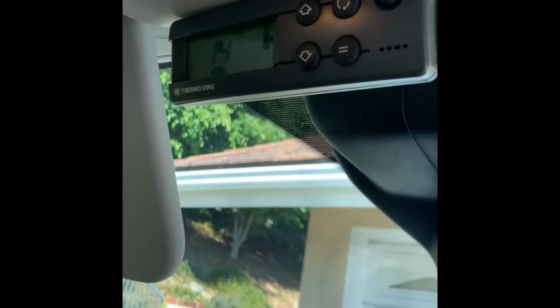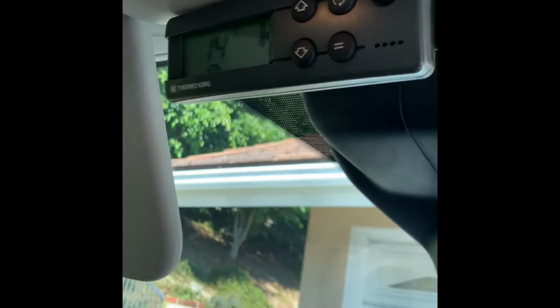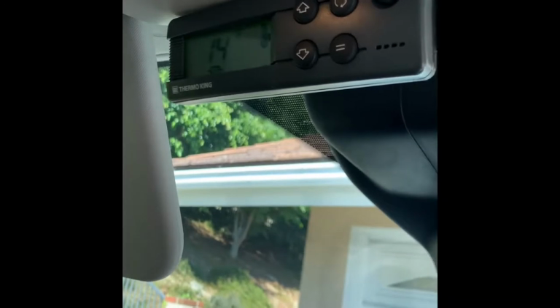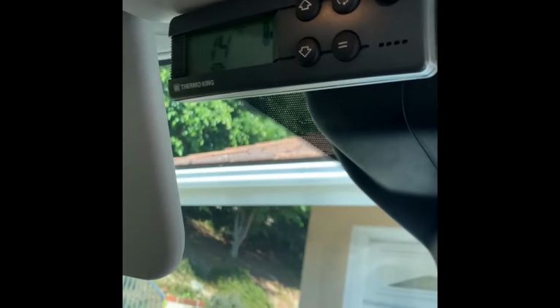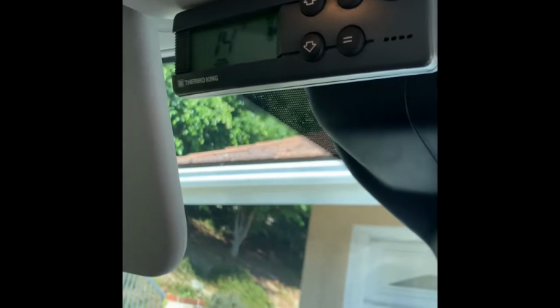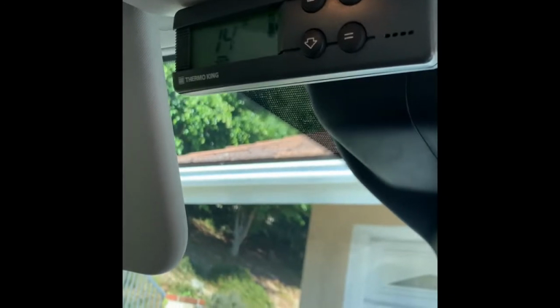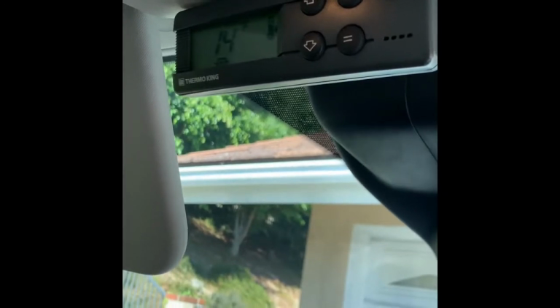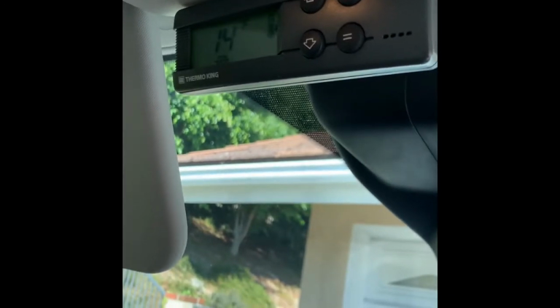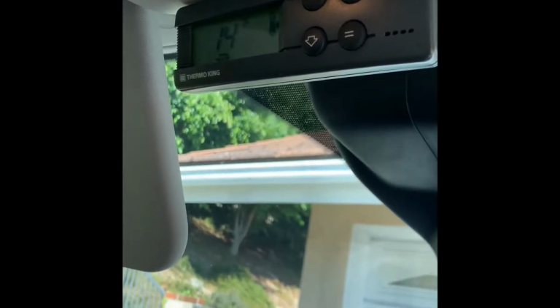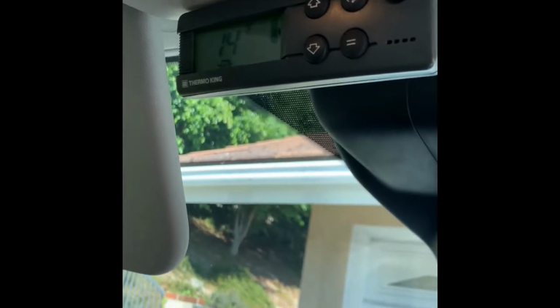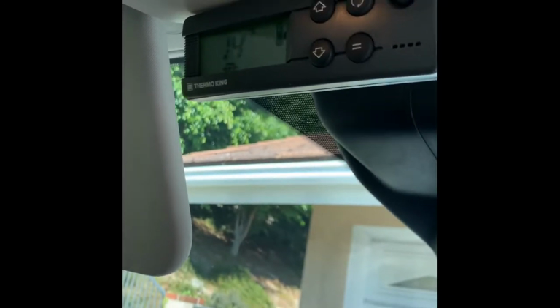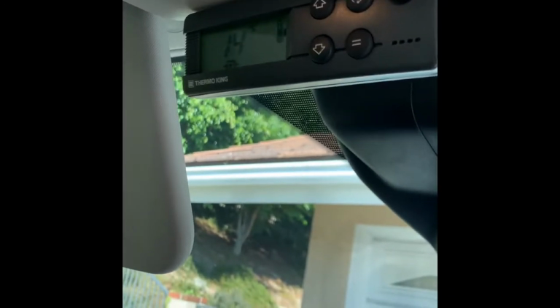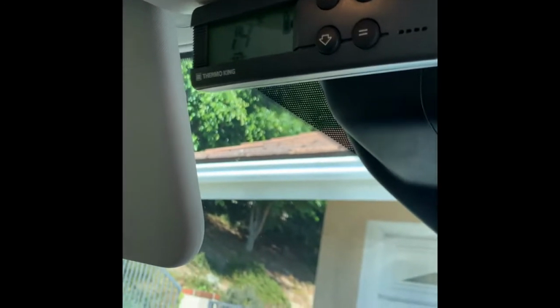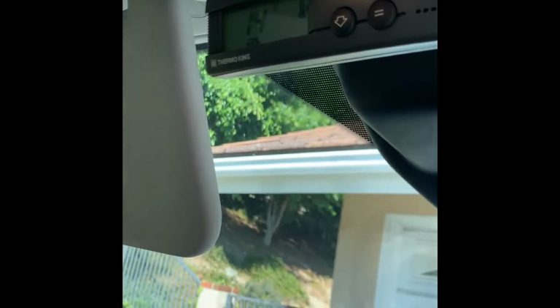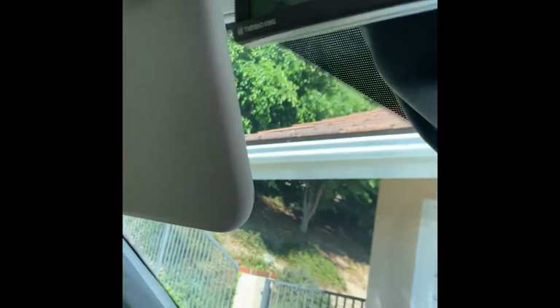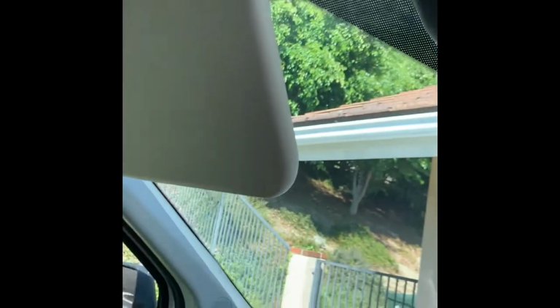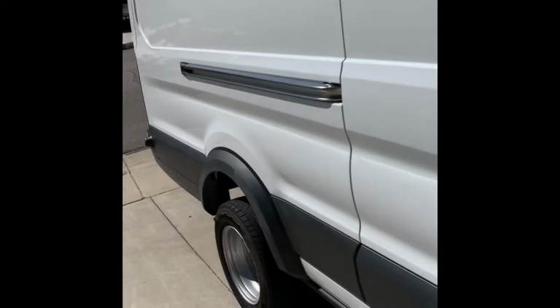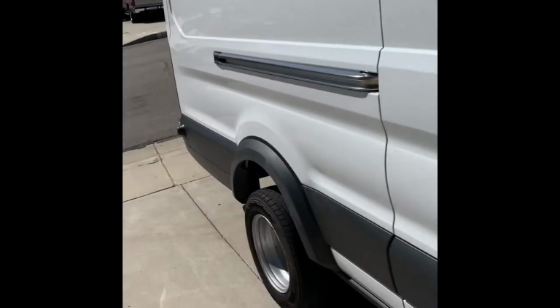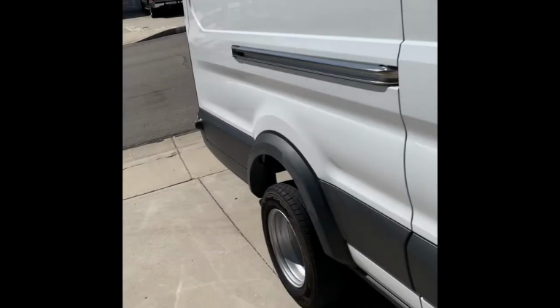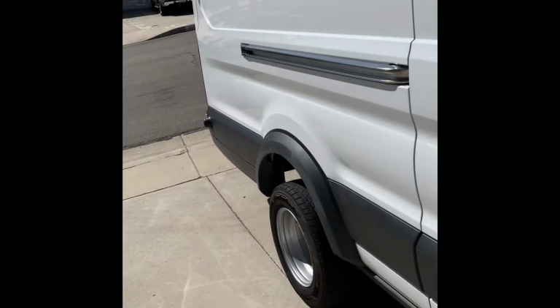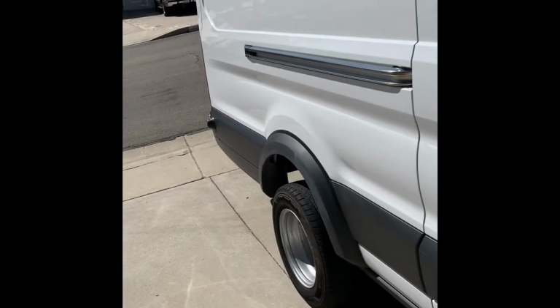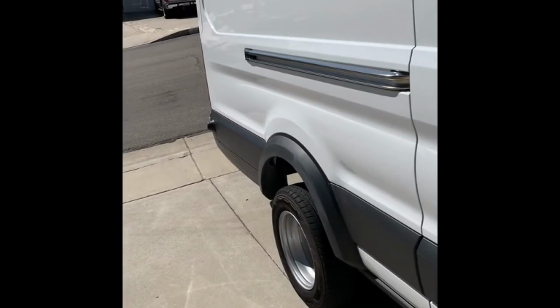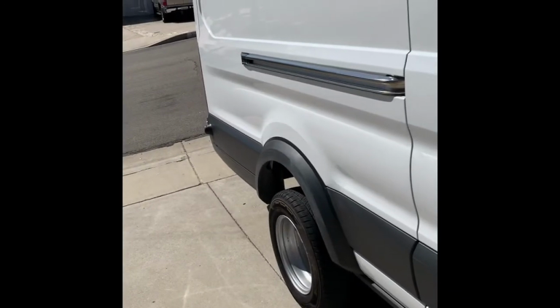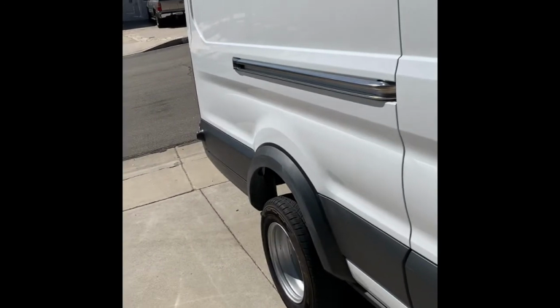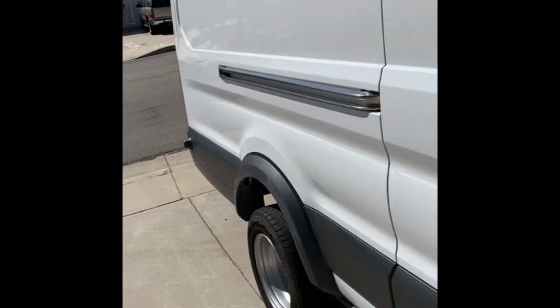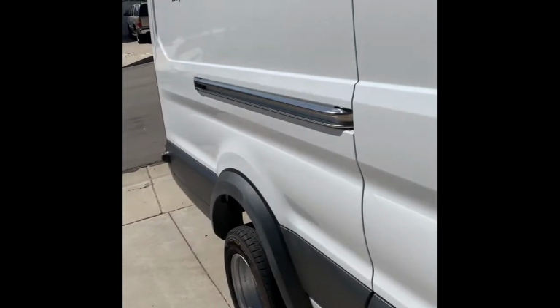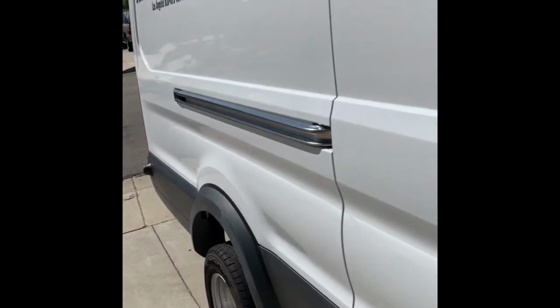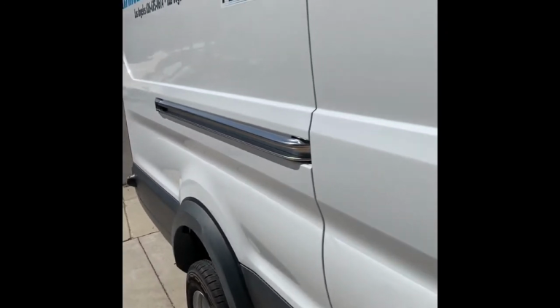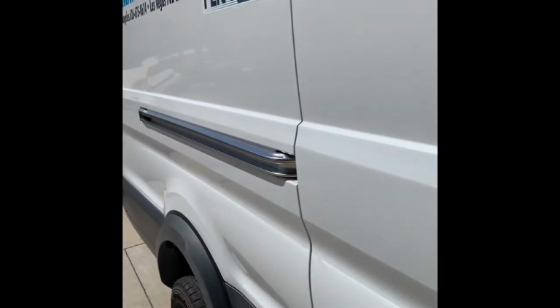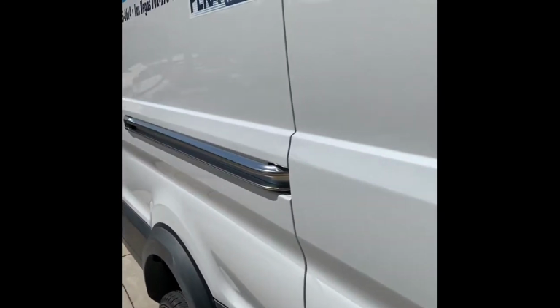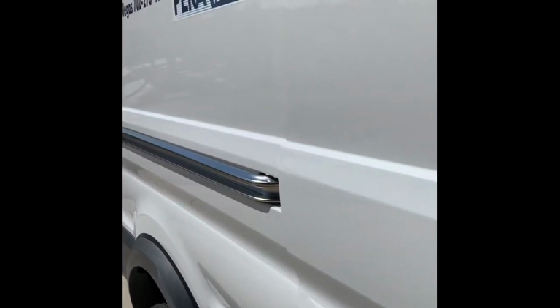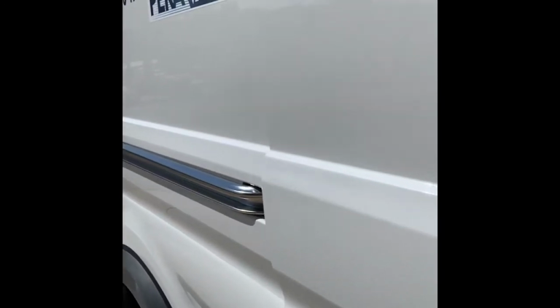Right now it's set at 10 degrees and it's doing 14 degrees Fahrenheit. It's plugged into regular power.